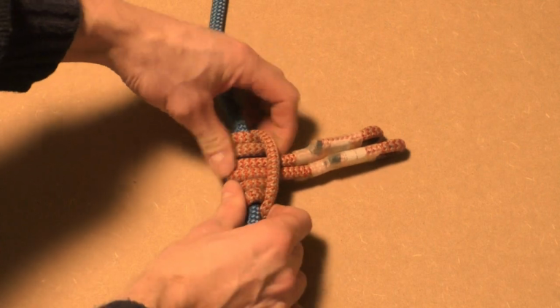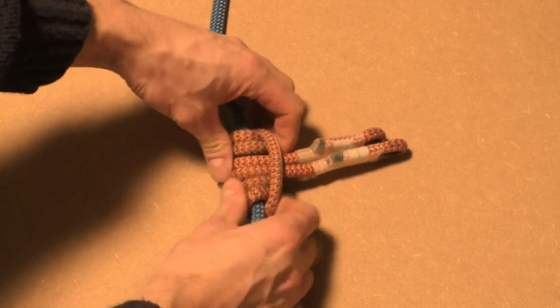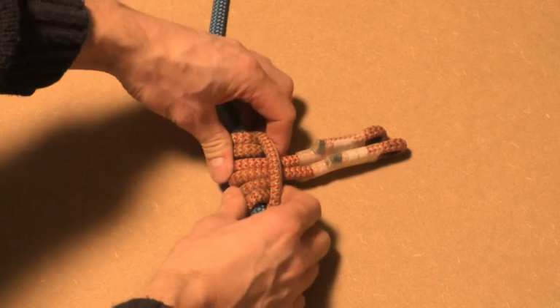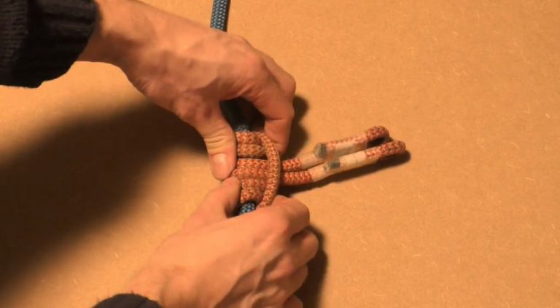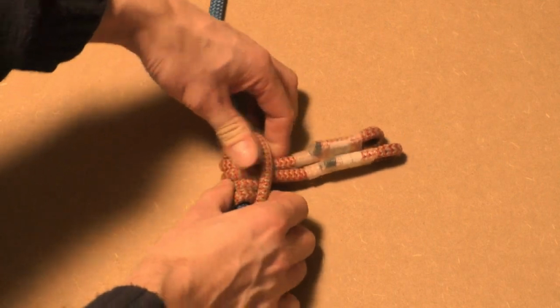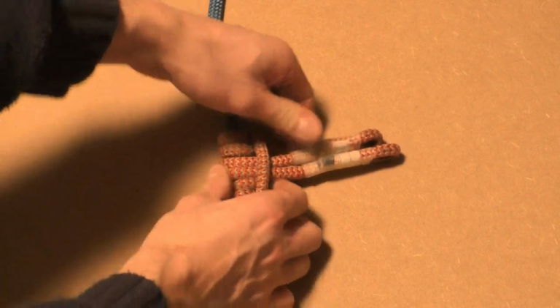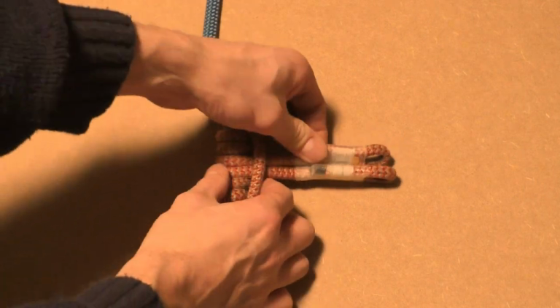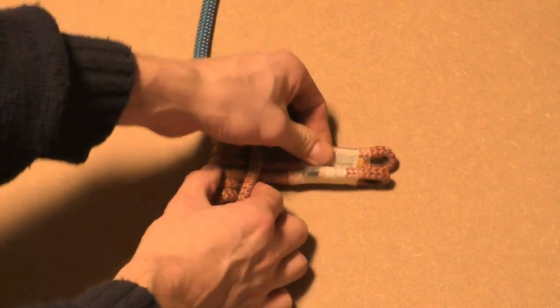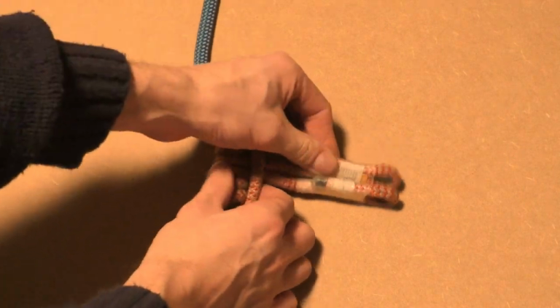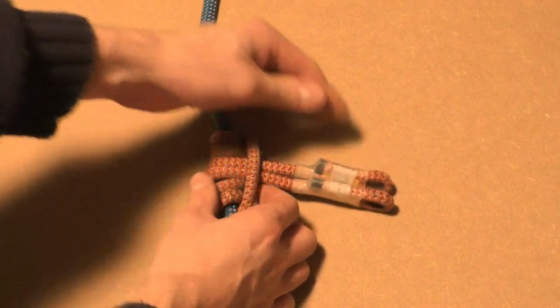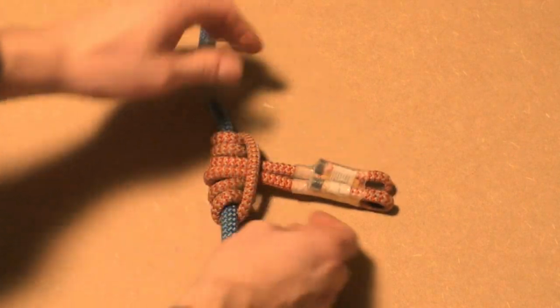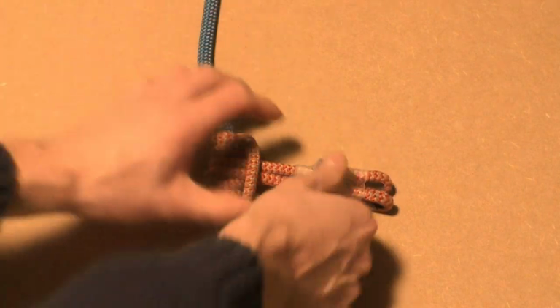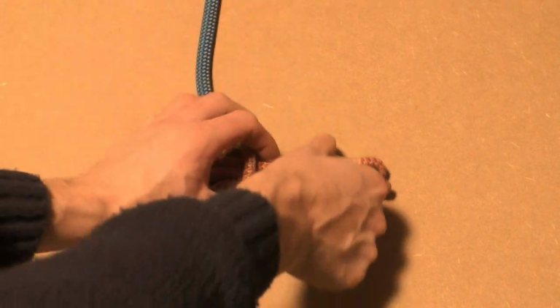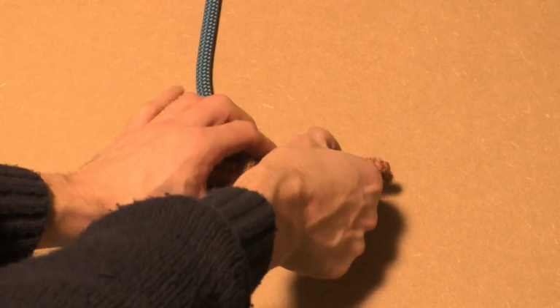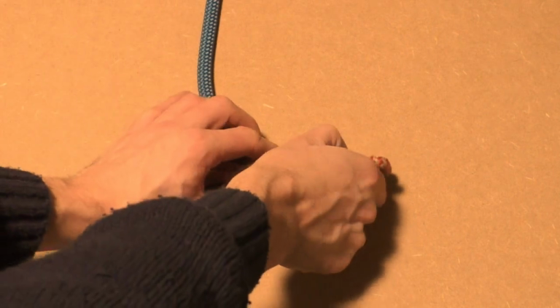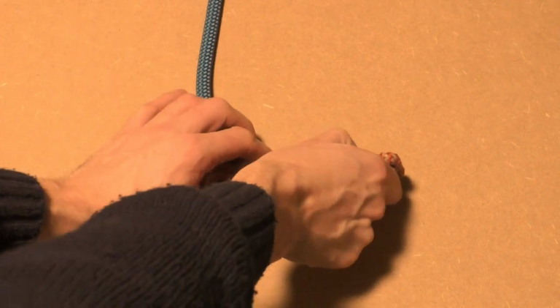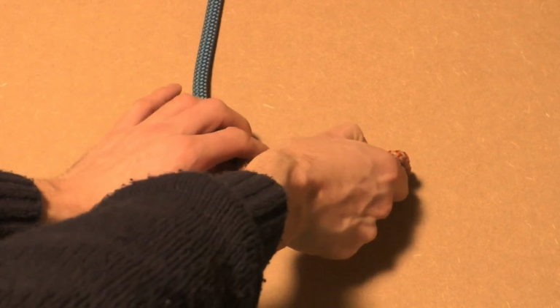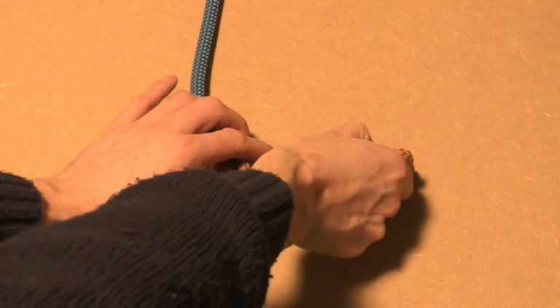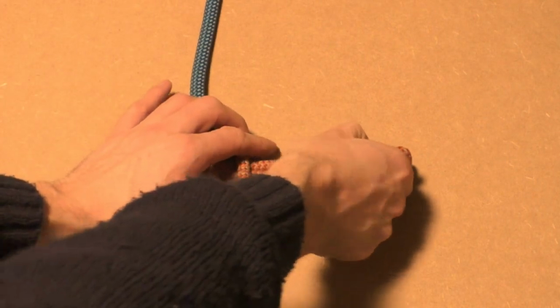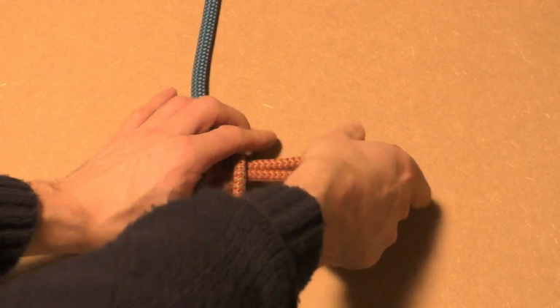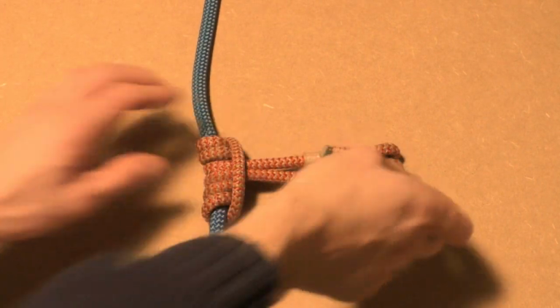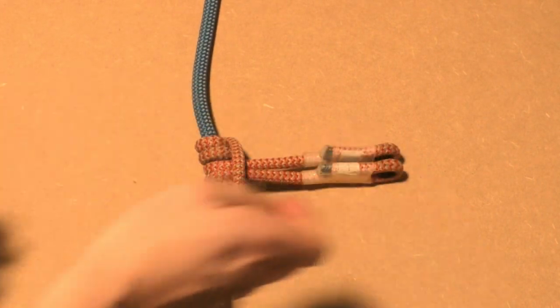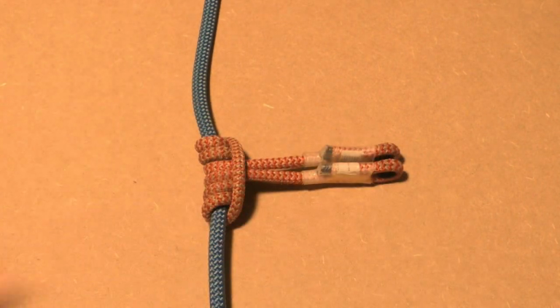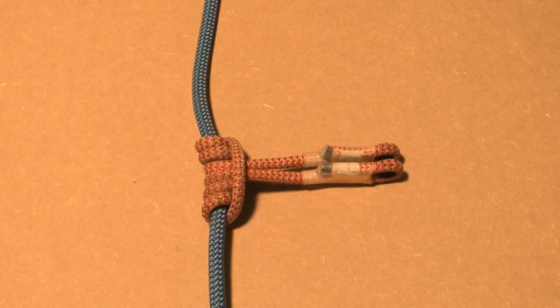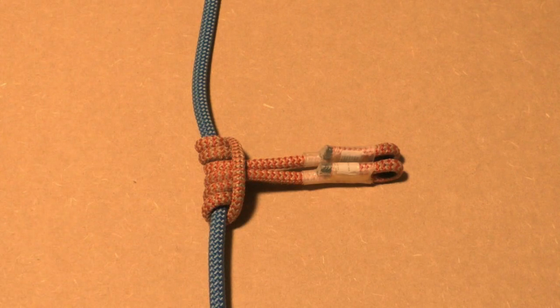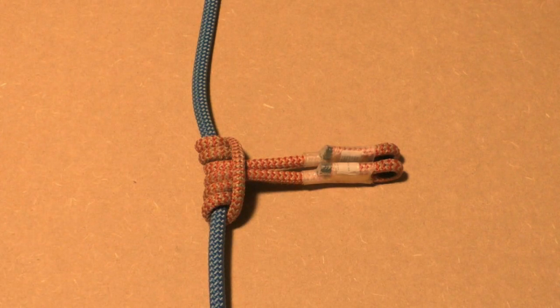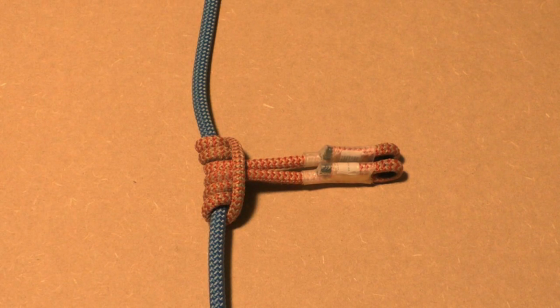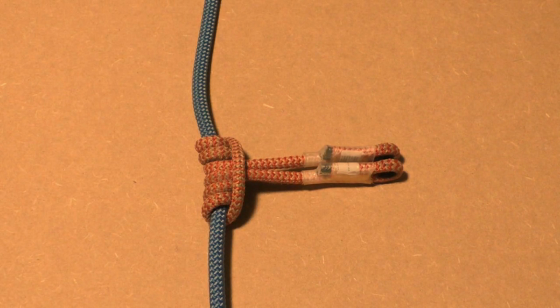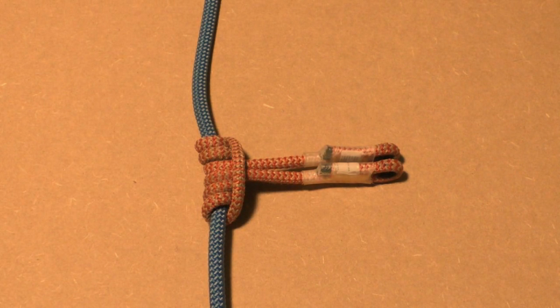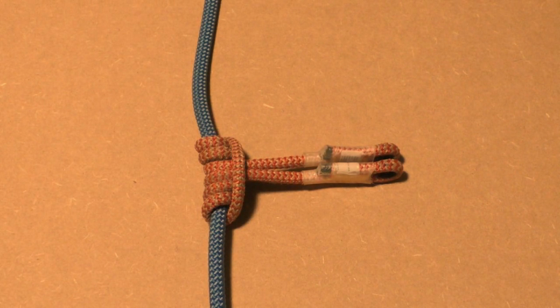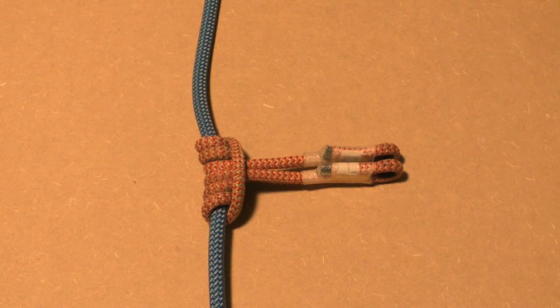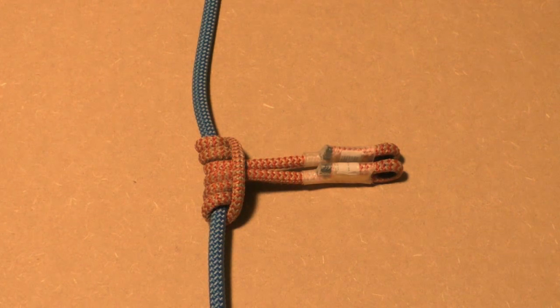After making the 3 wraps, set and dress the hitch. Make sure both ends of the Prusik cord are aligned.